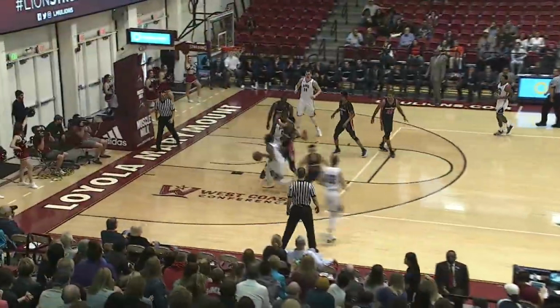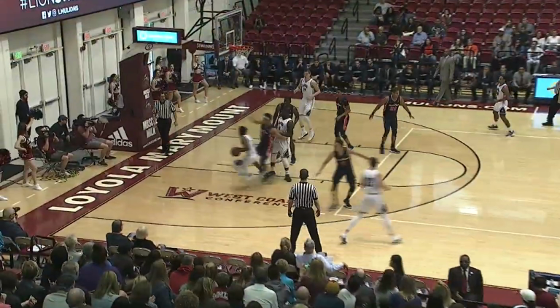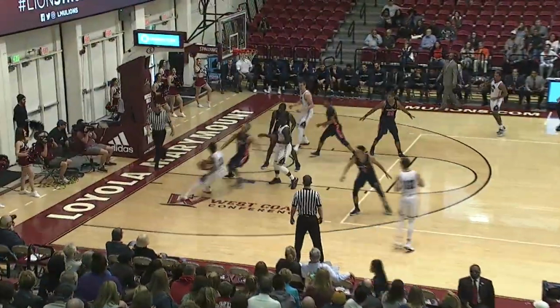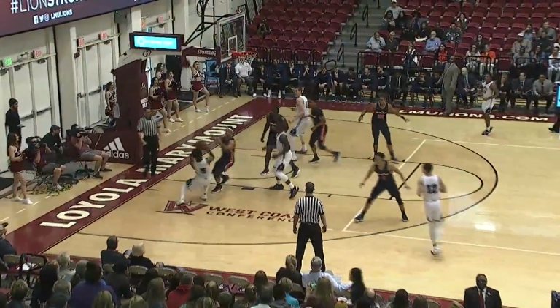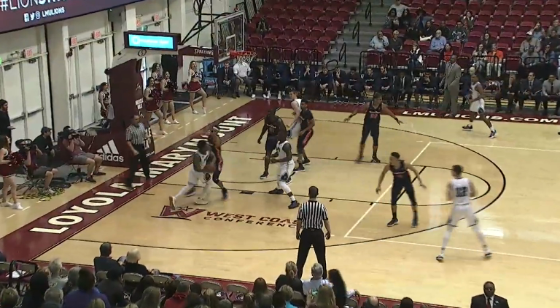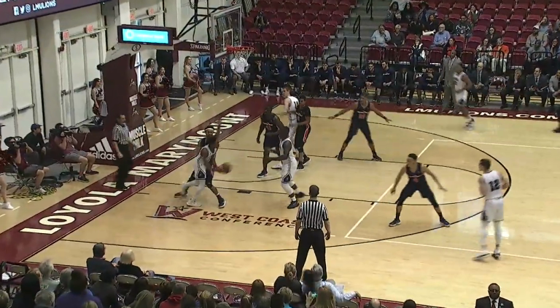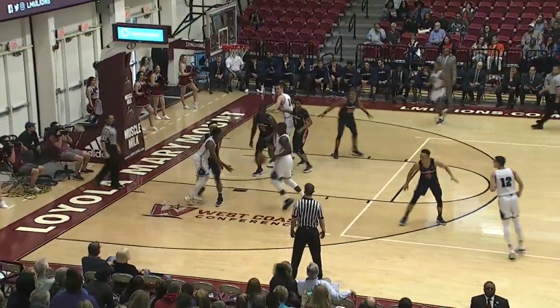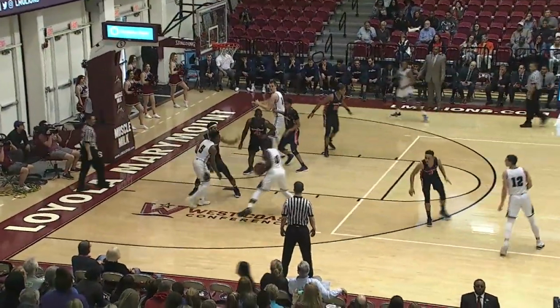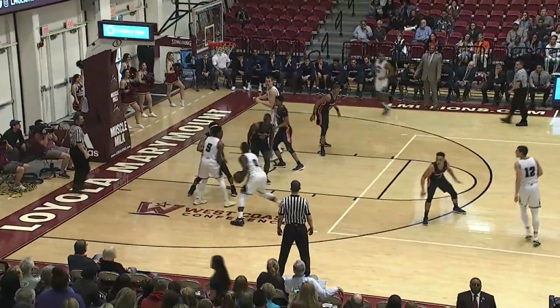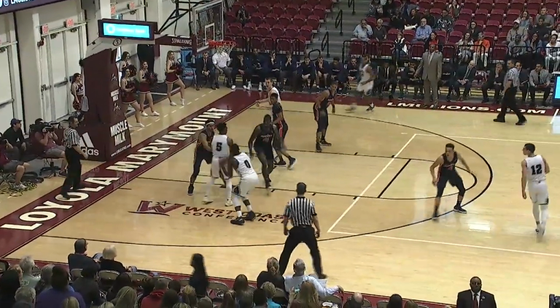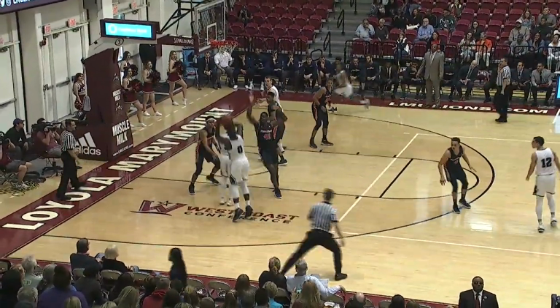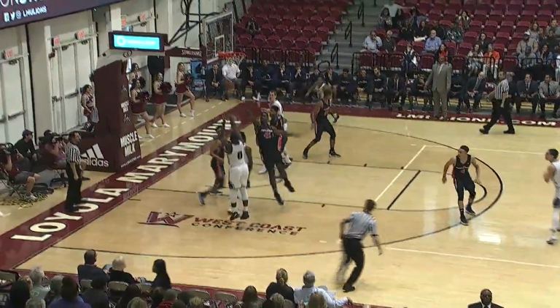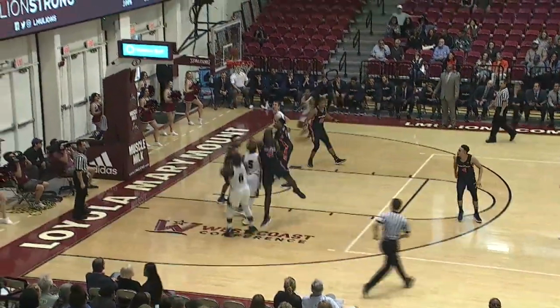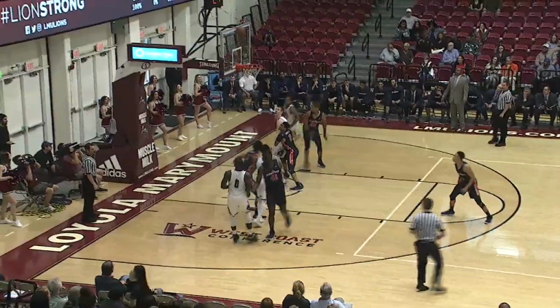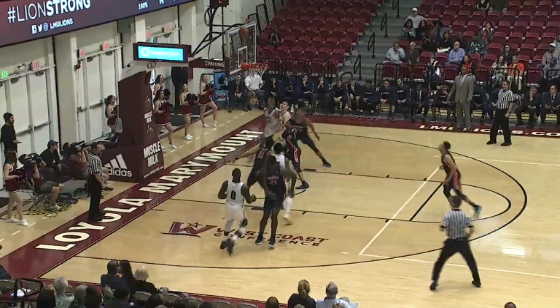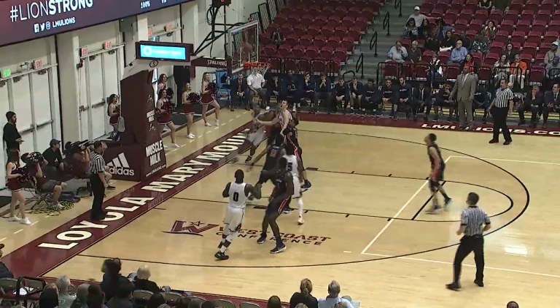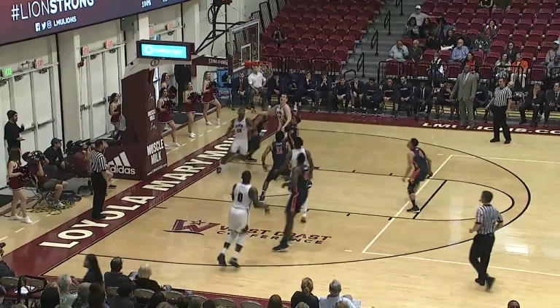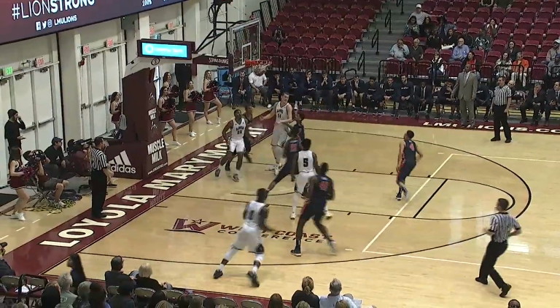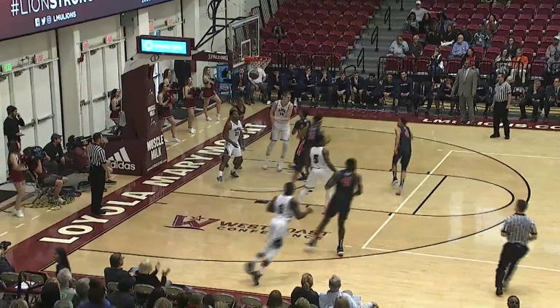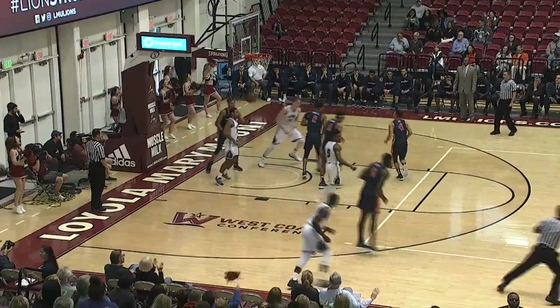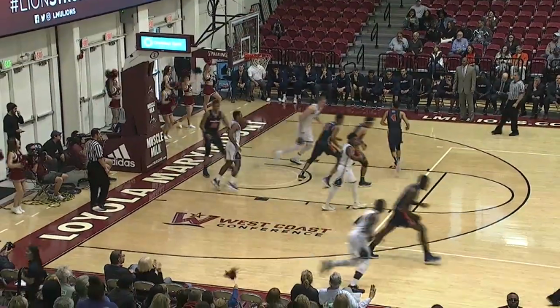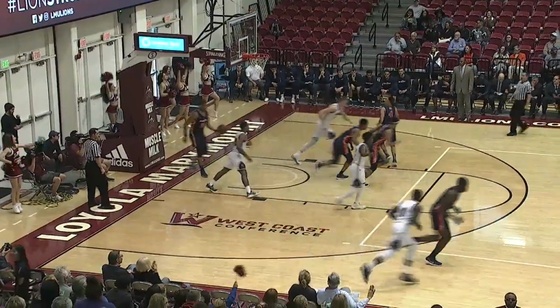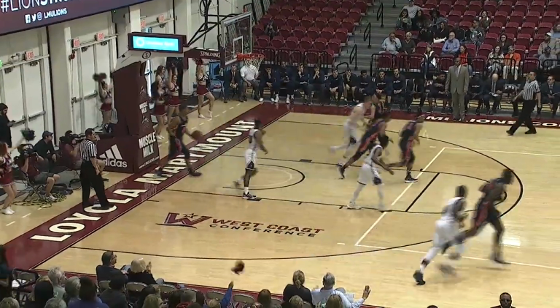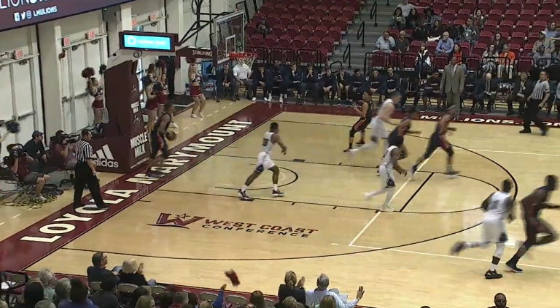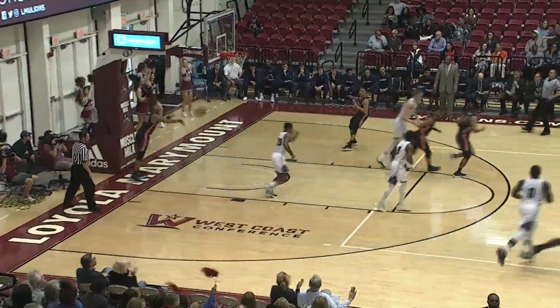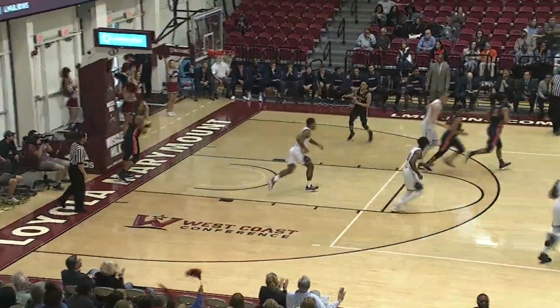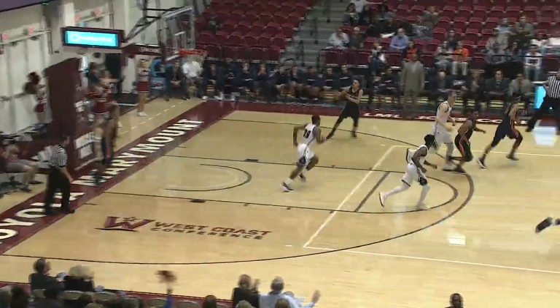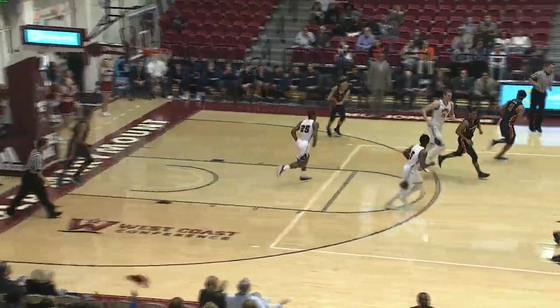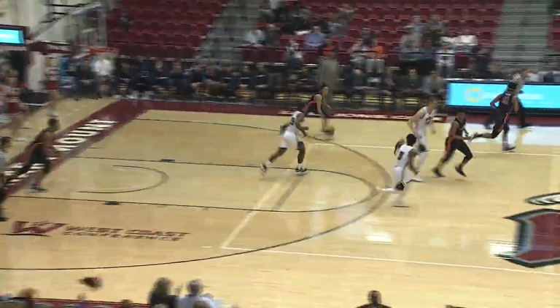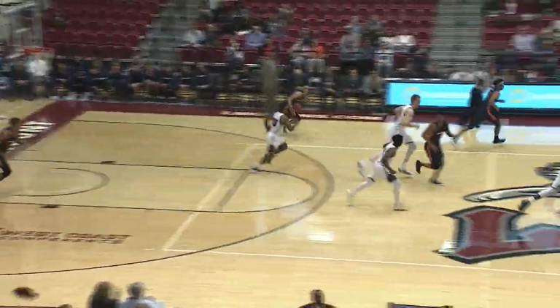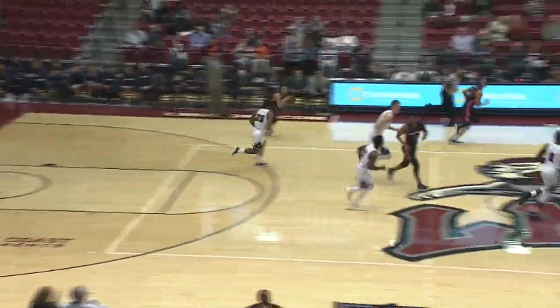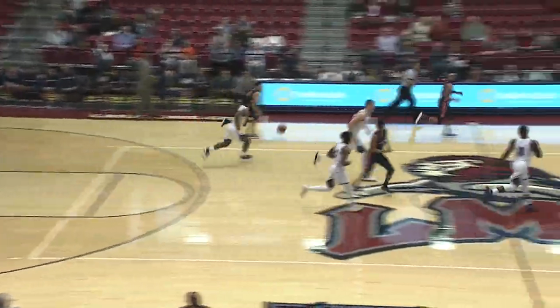Trying to get a head of steam down to the left baseline, picks it up, gets it back to Eli Scott. Scott spacing the floor — soft kiss off the glass. Eli Scott.